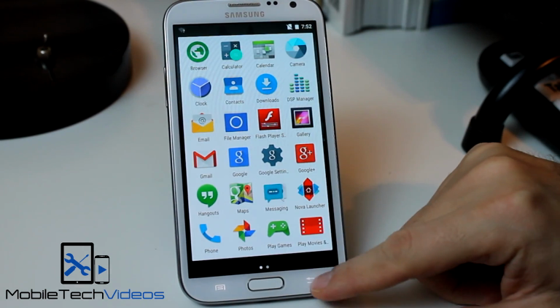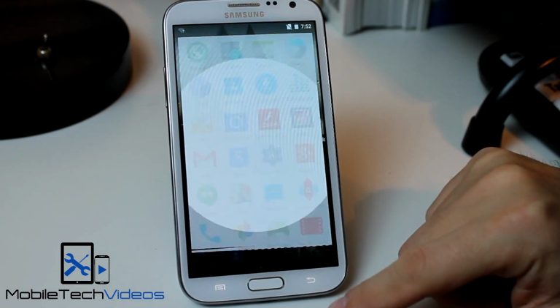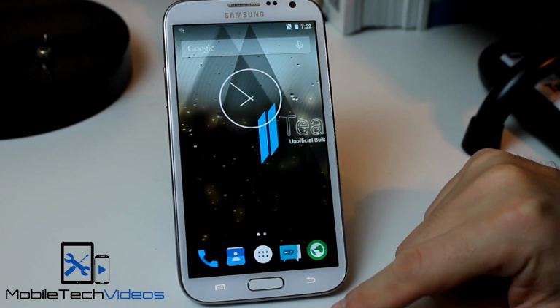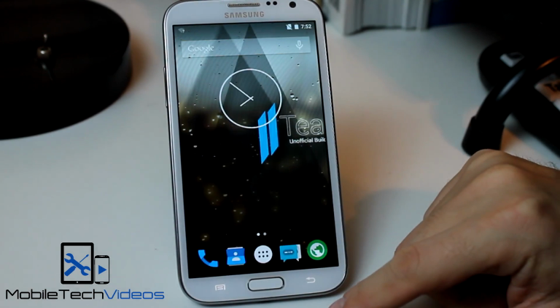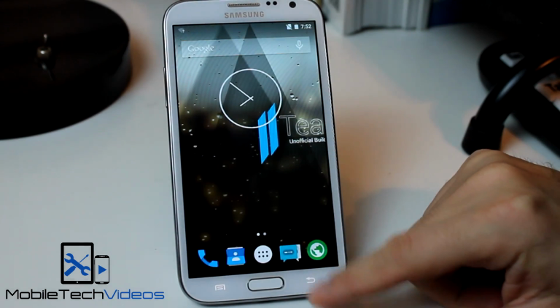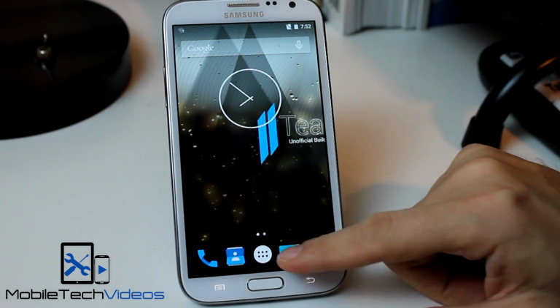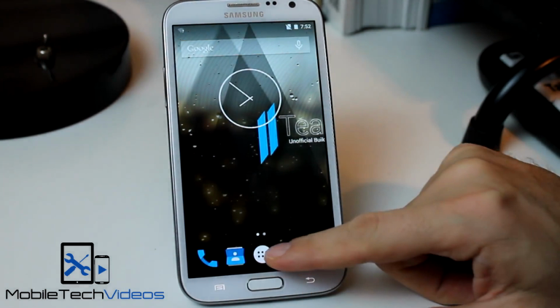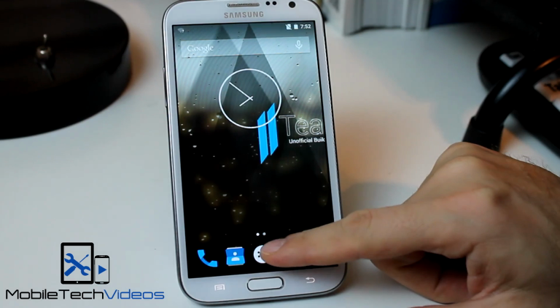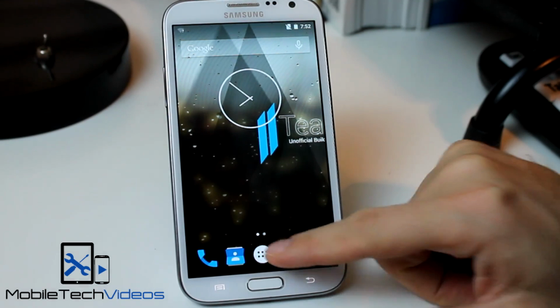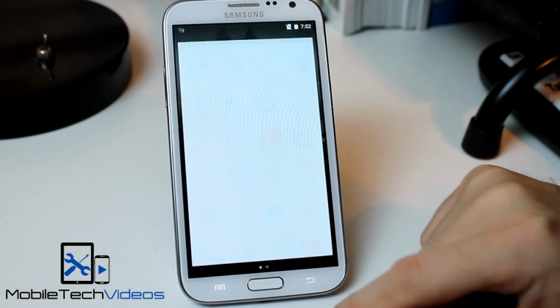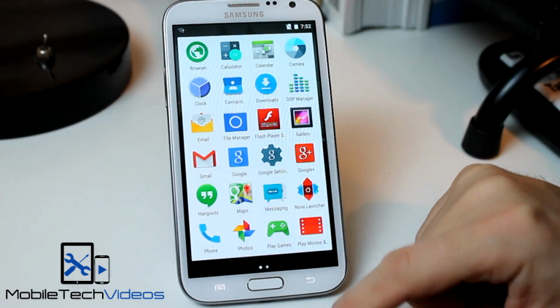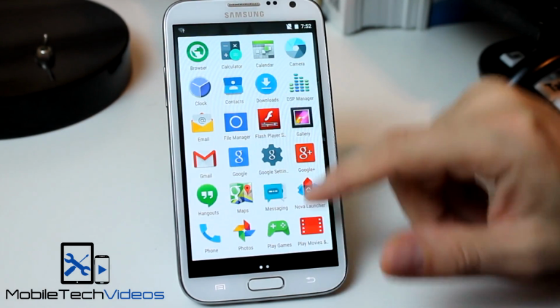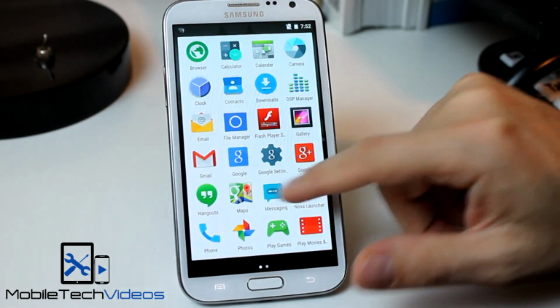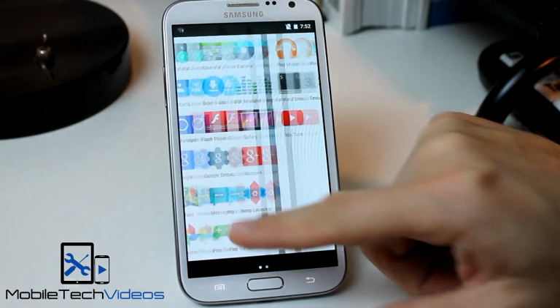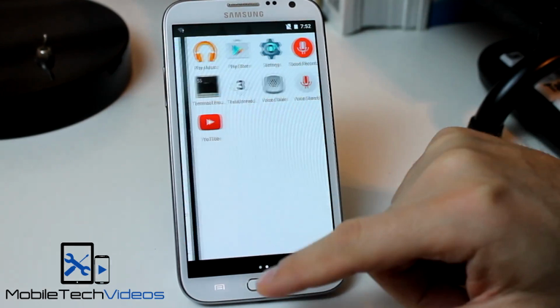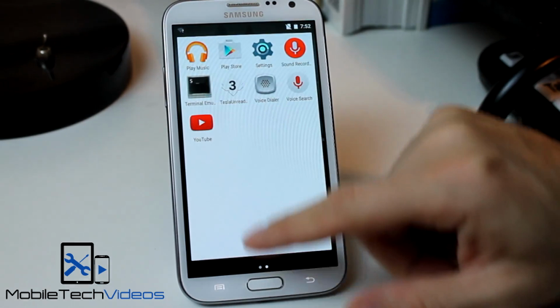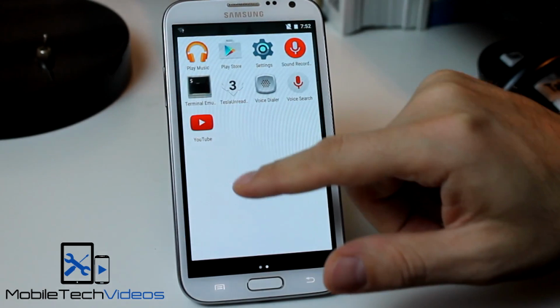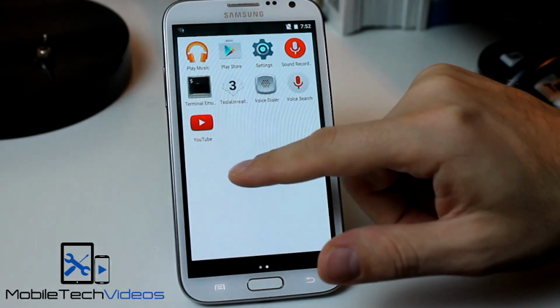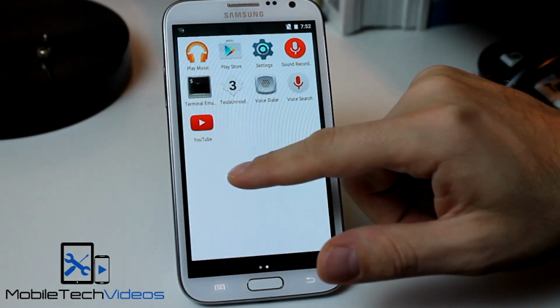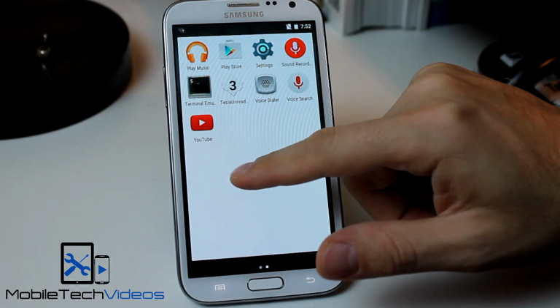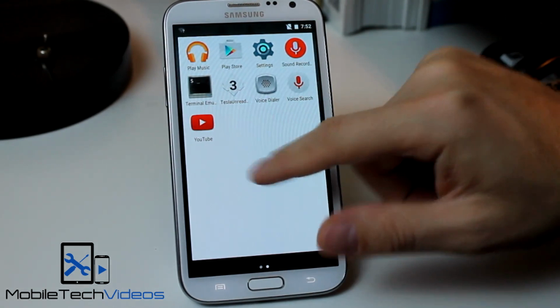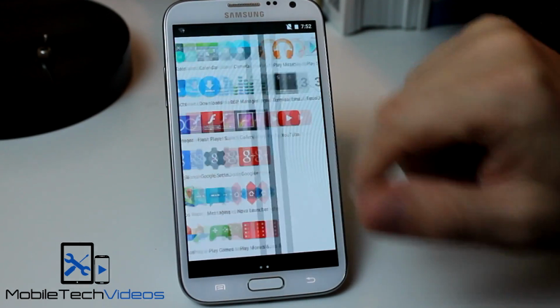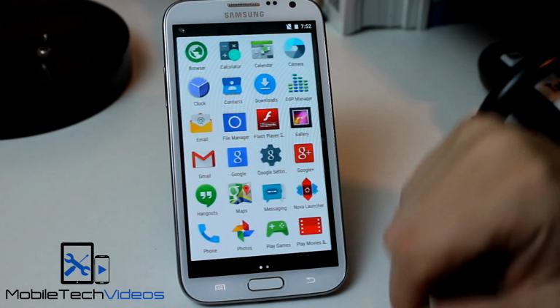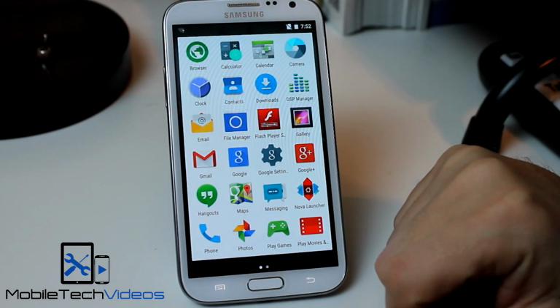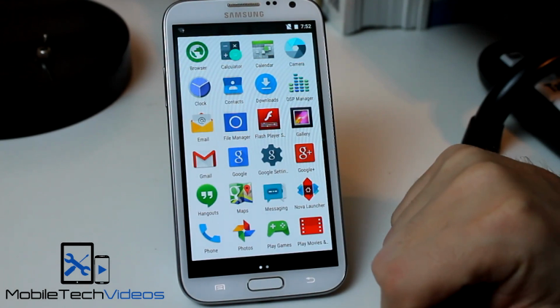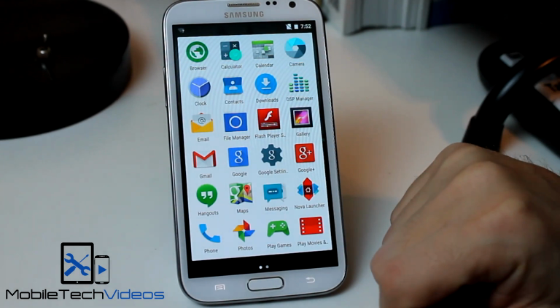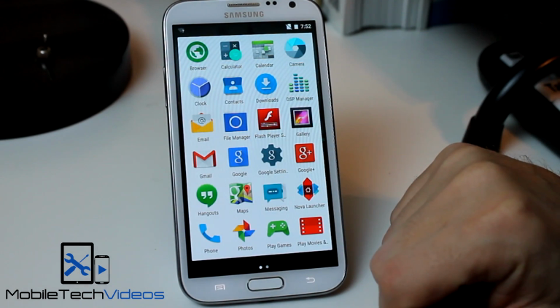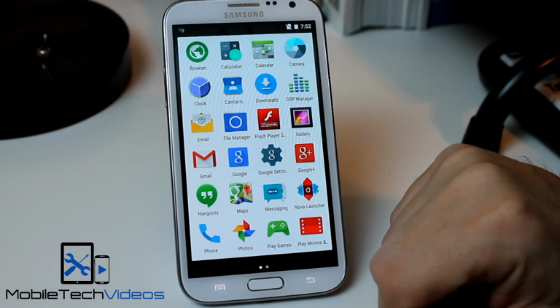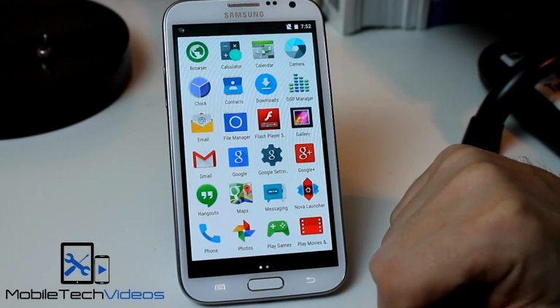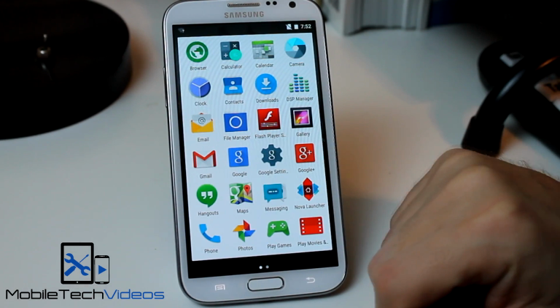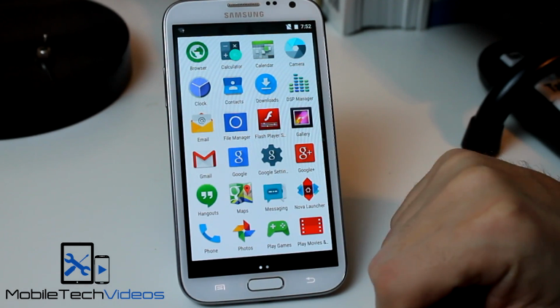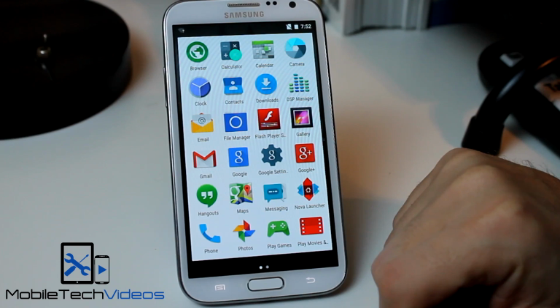It's even got the little animations there. And here are the apps that come on it.